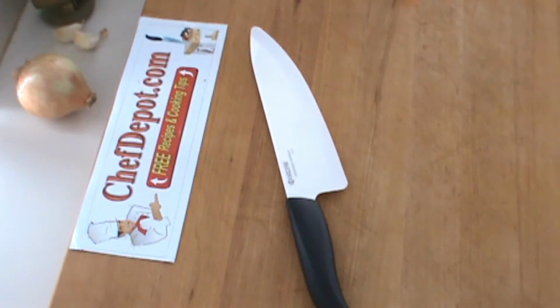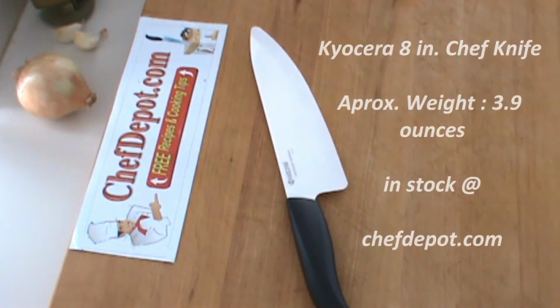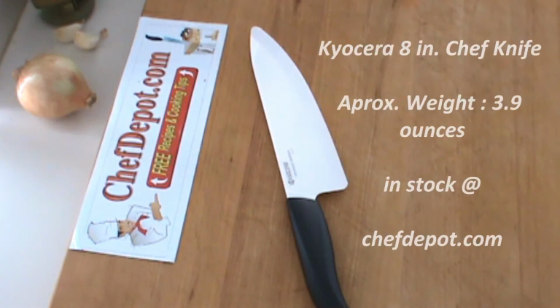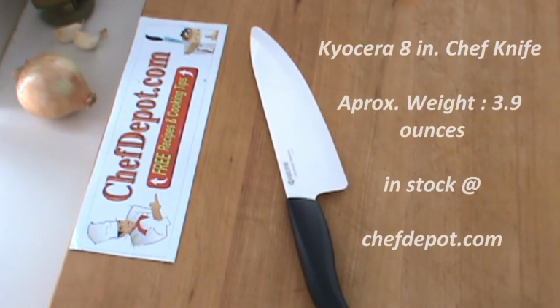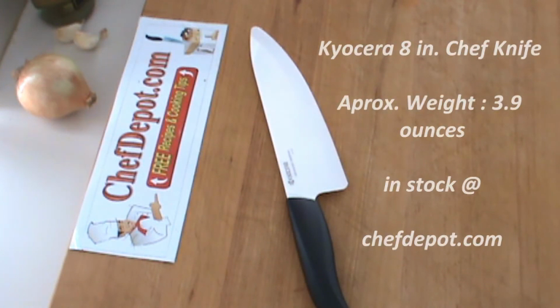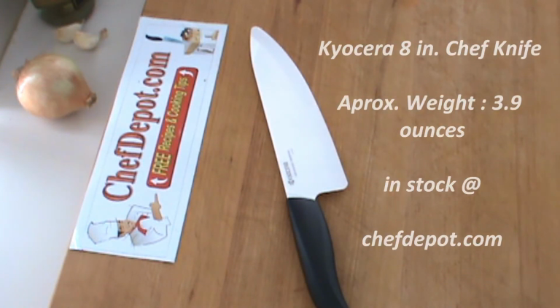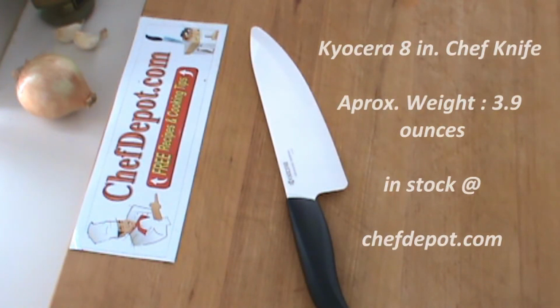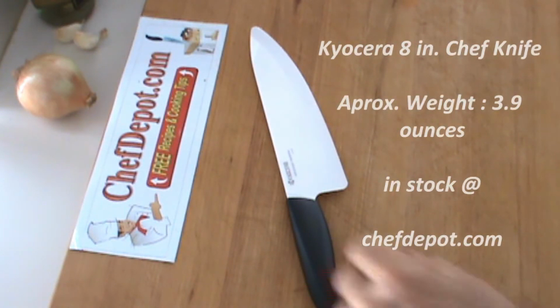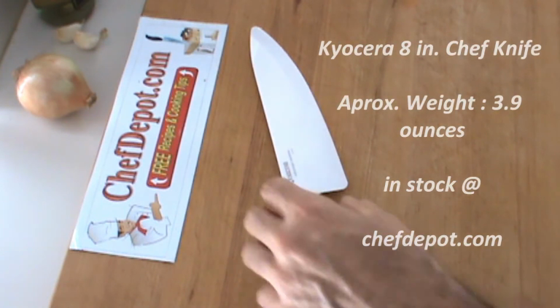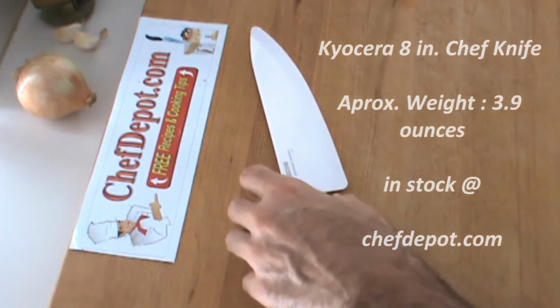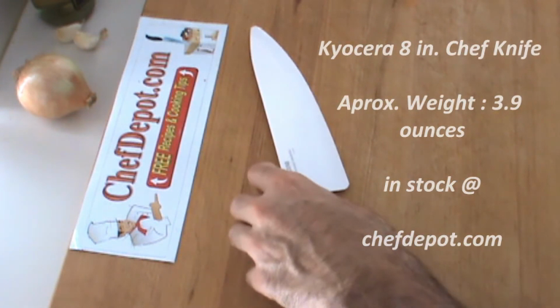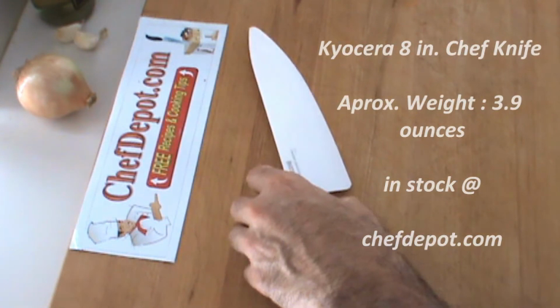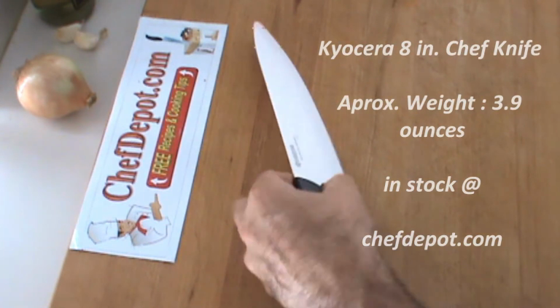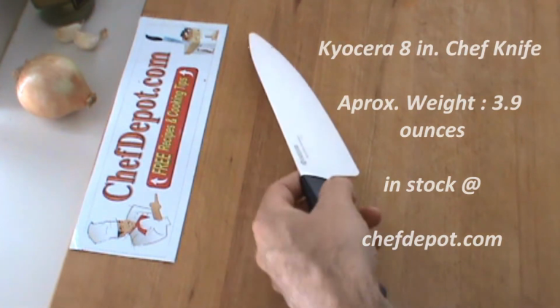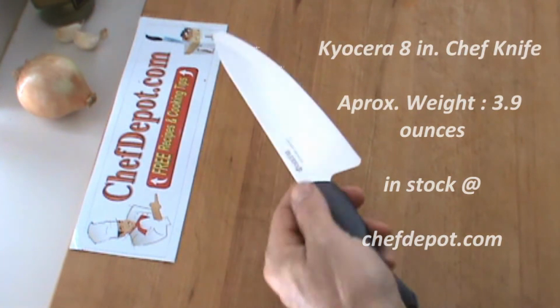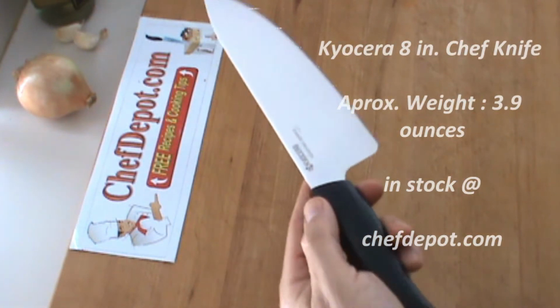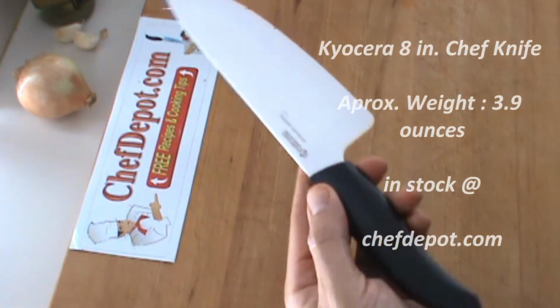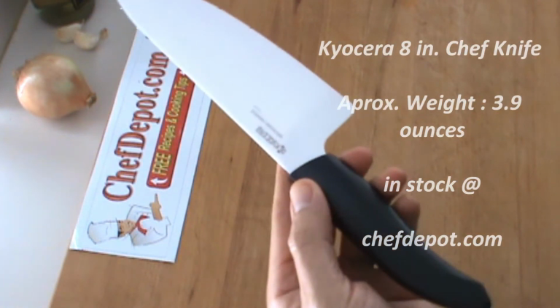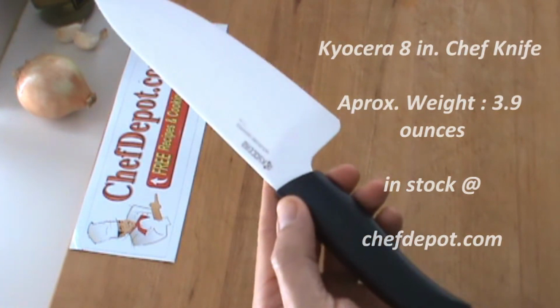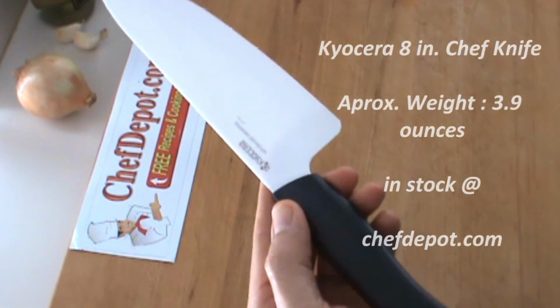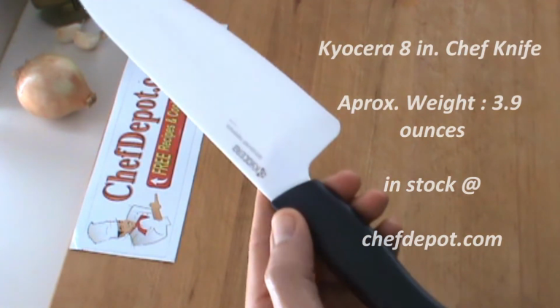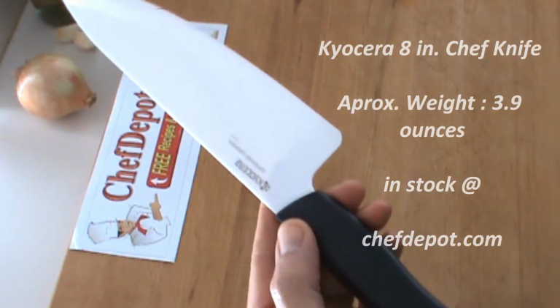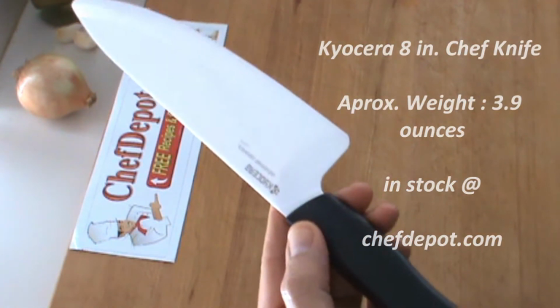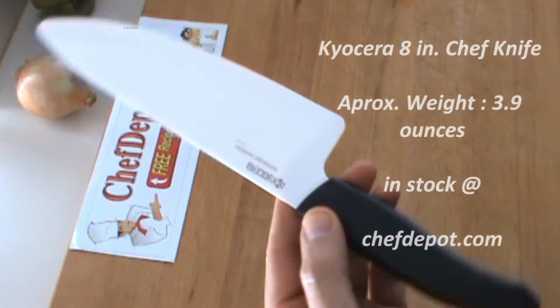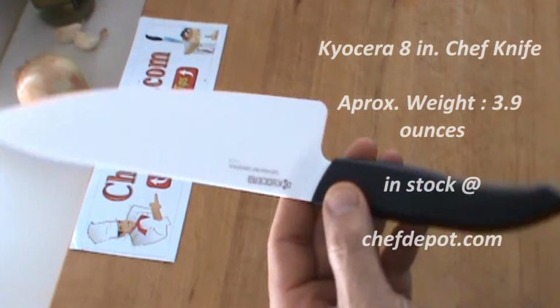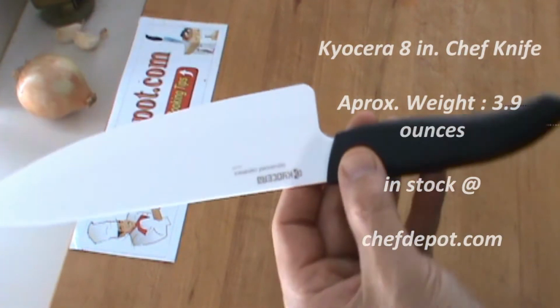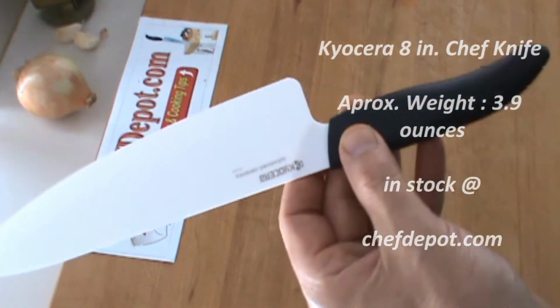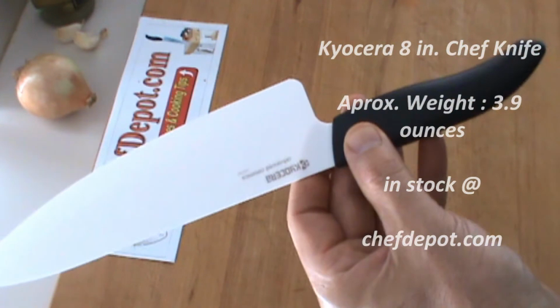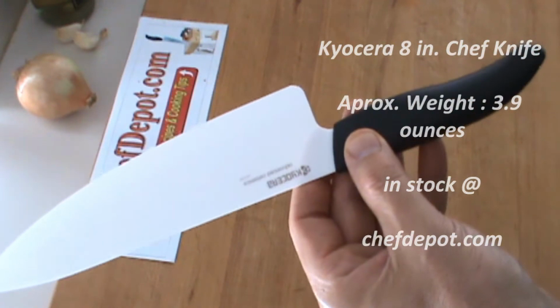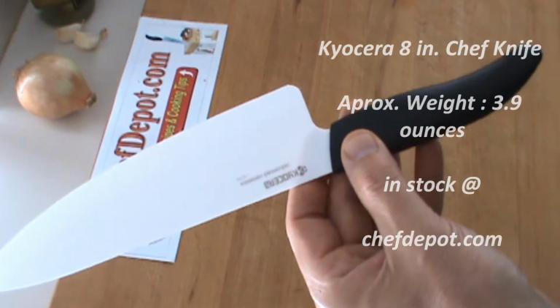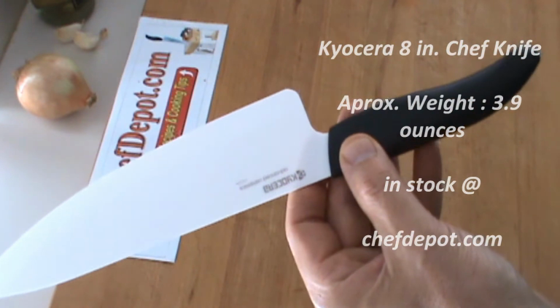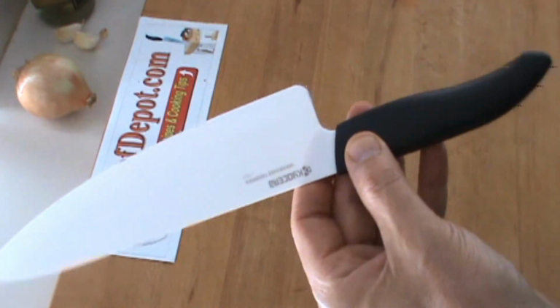Hello! Testing out a new item here today. This is the 8-inch chef knife from Kyocera.